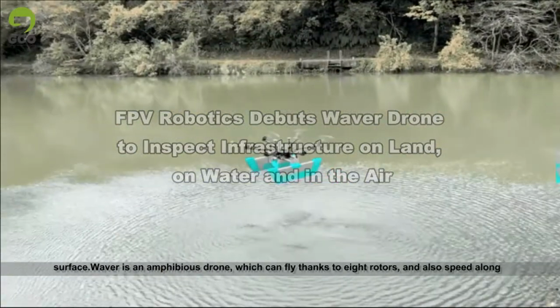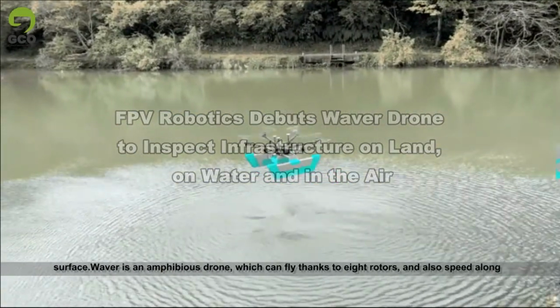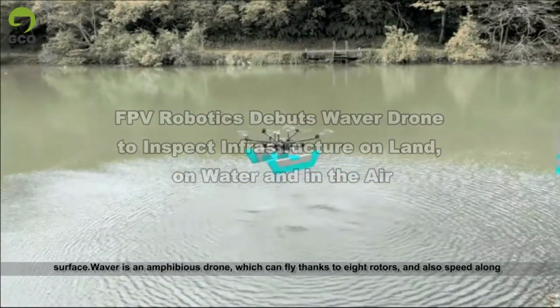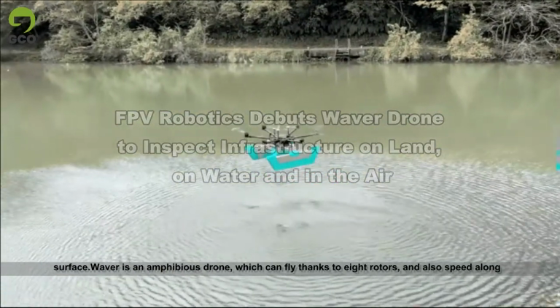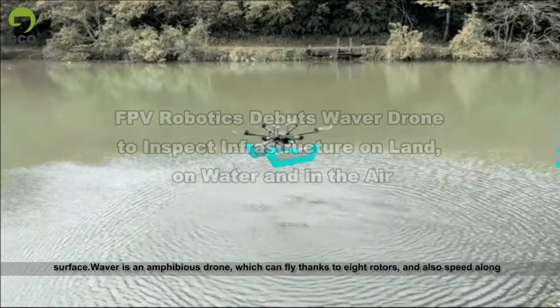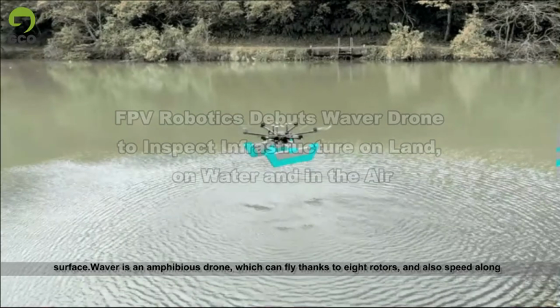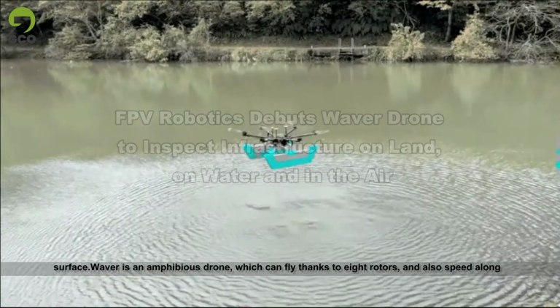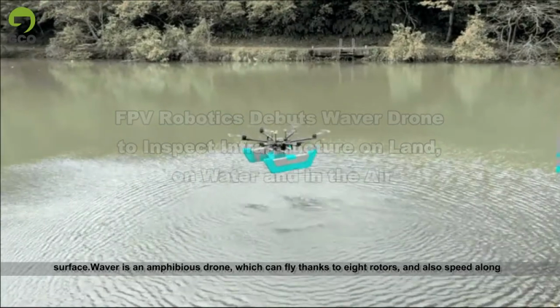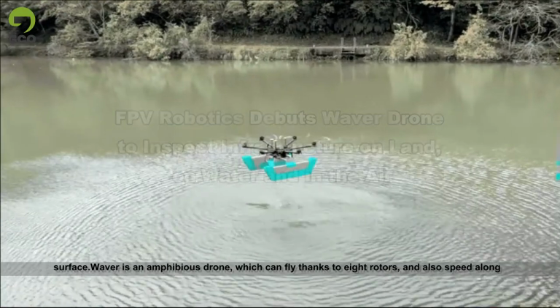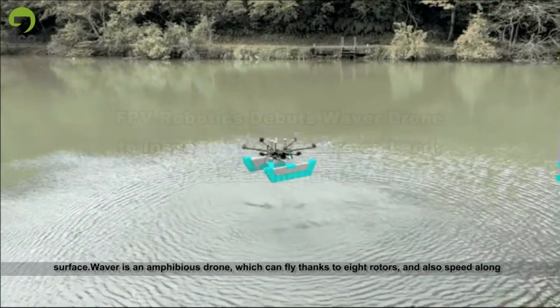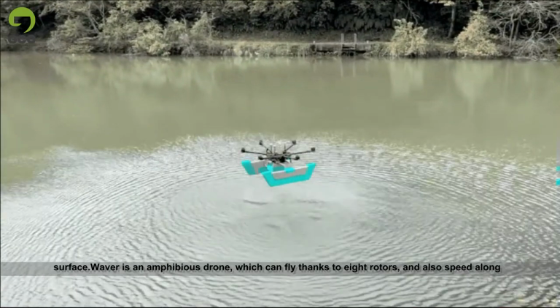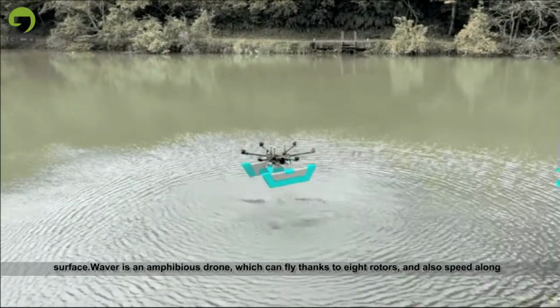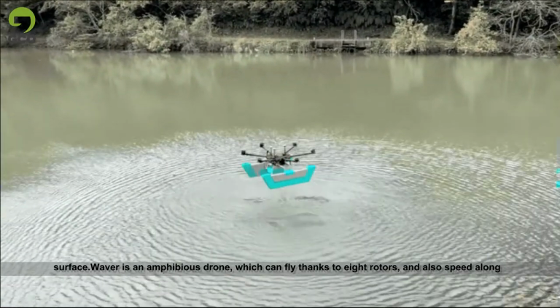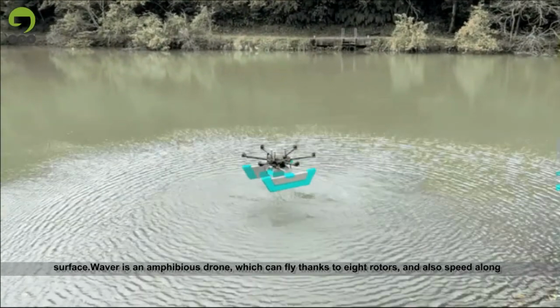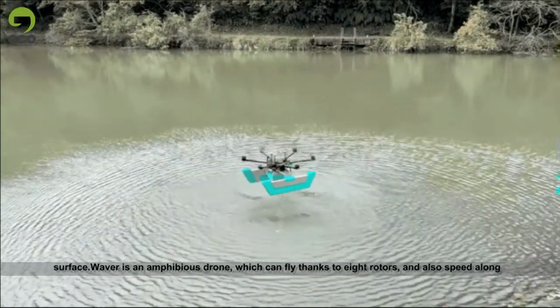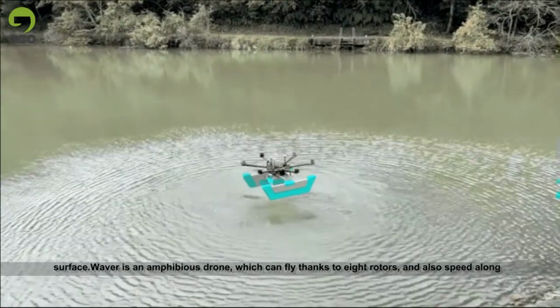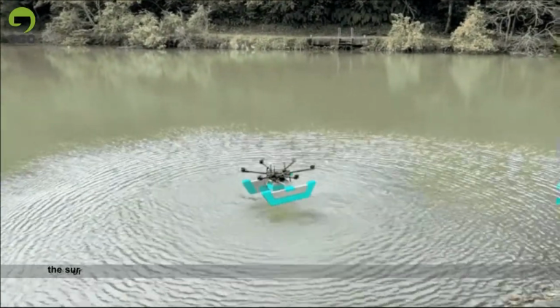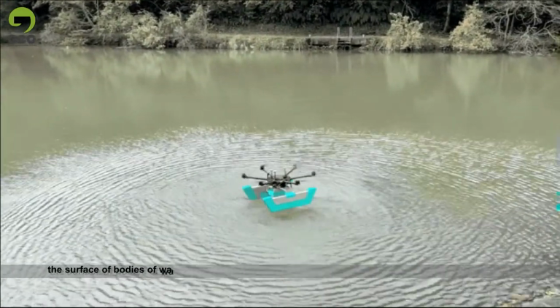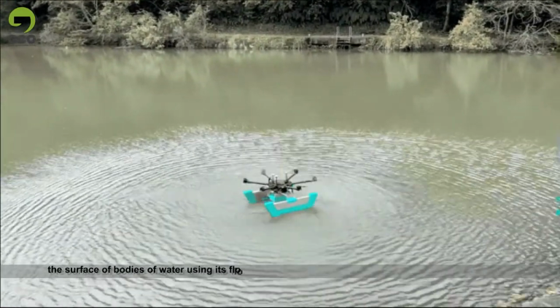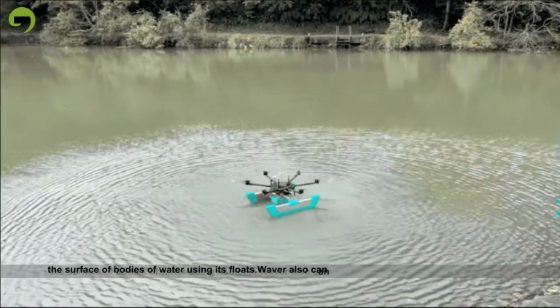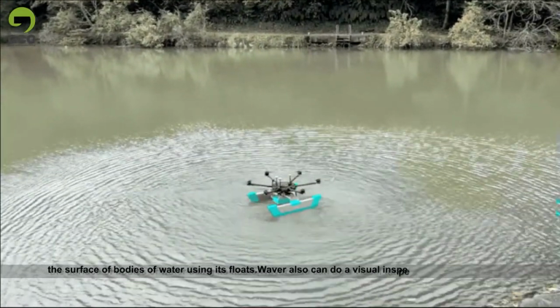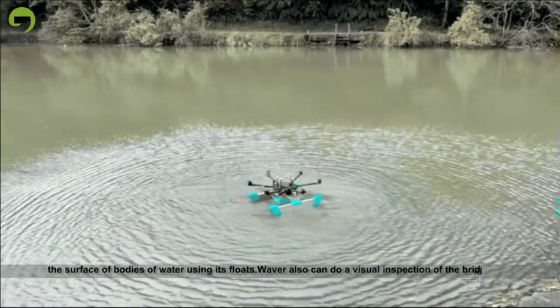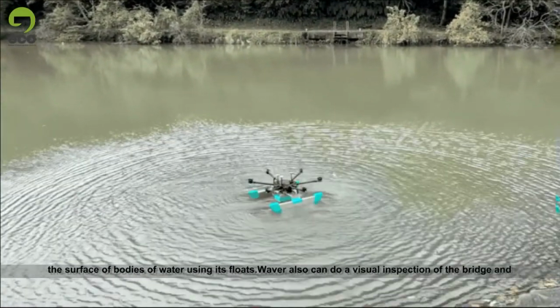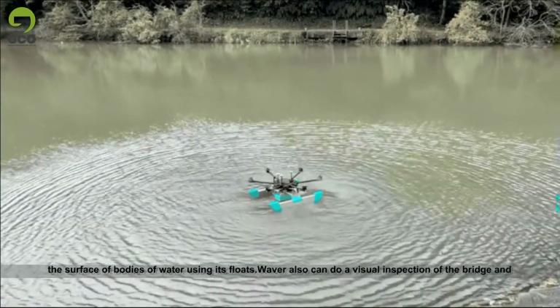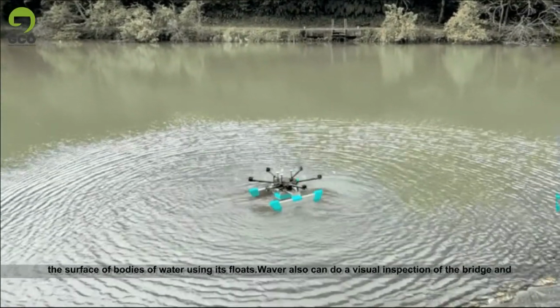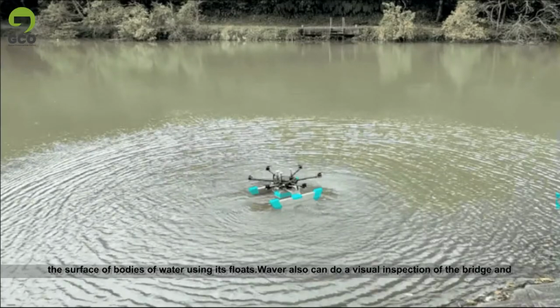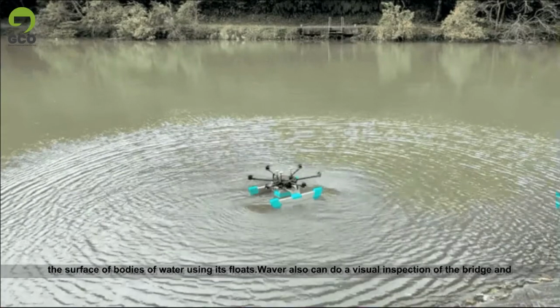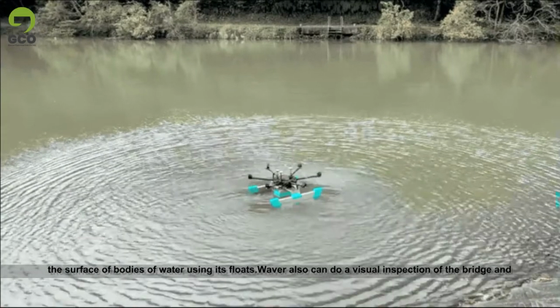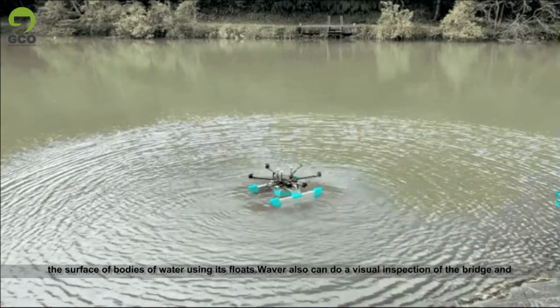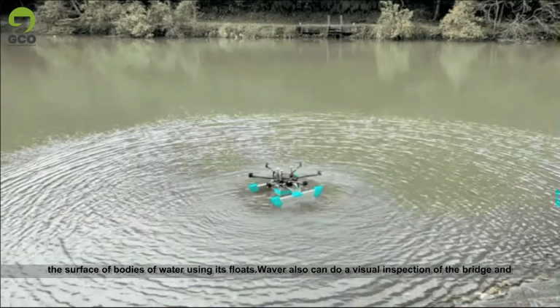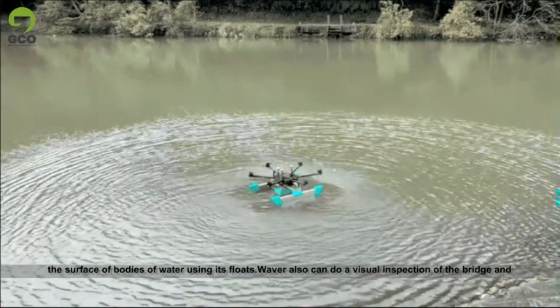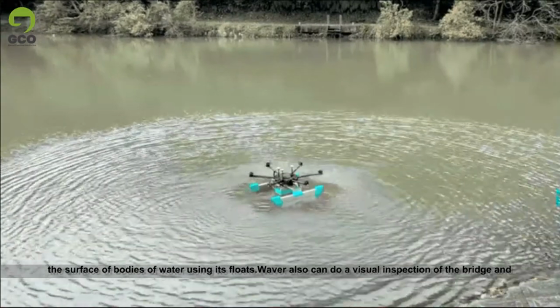Waver is an amphibious drone which can fly thanks to eight rotors, and also speed along the surface of bodies of water using its floats.